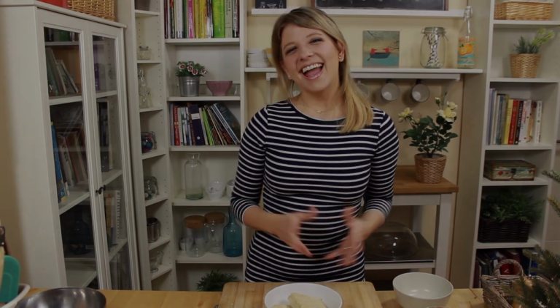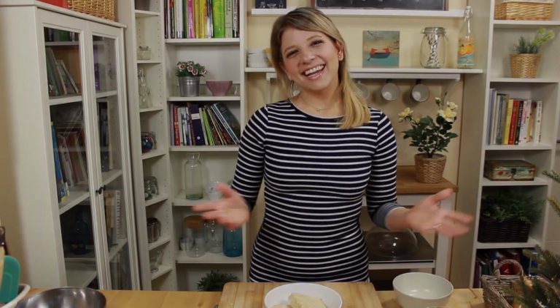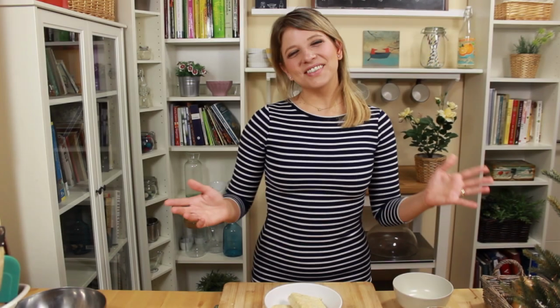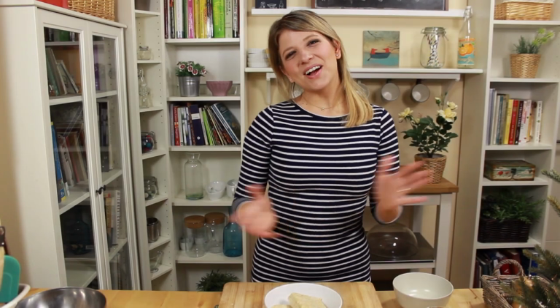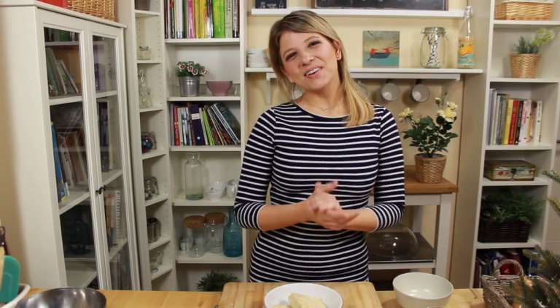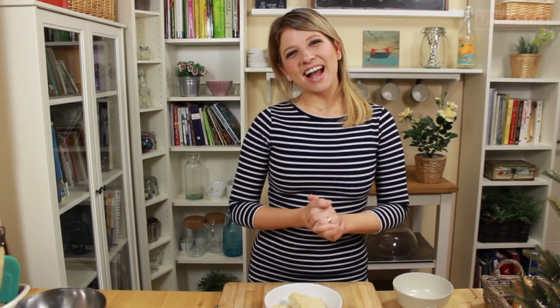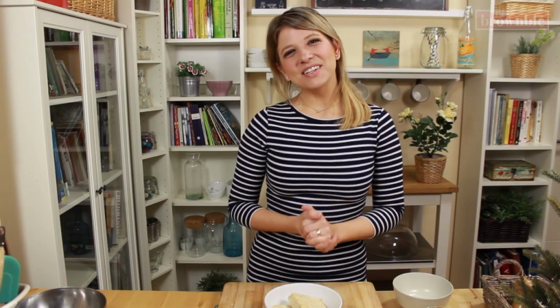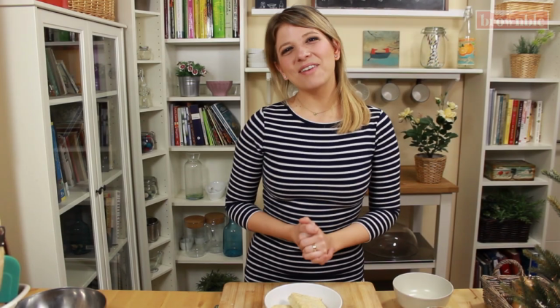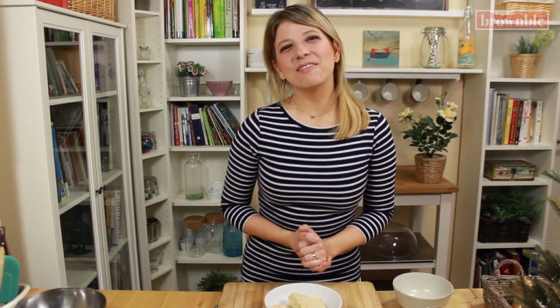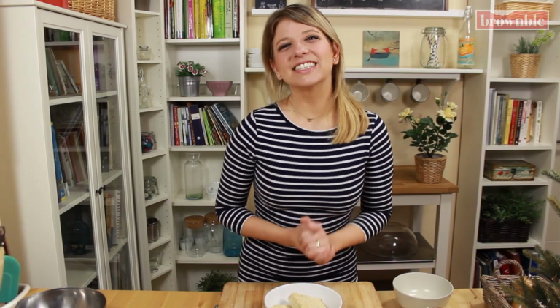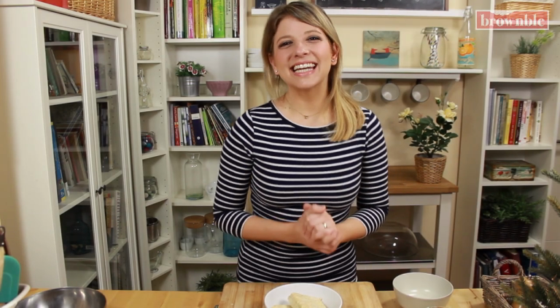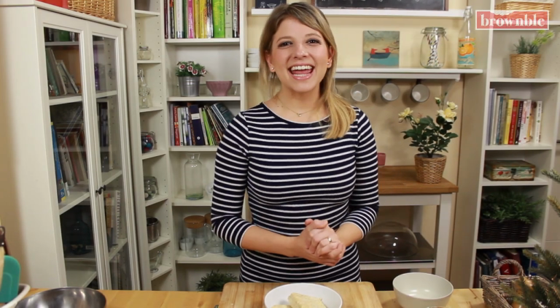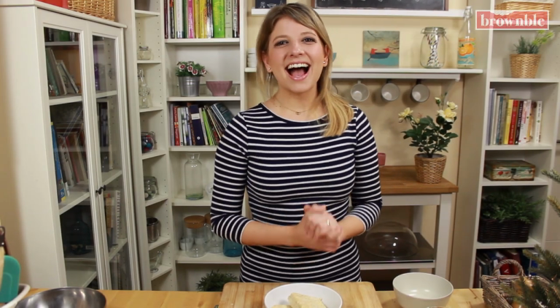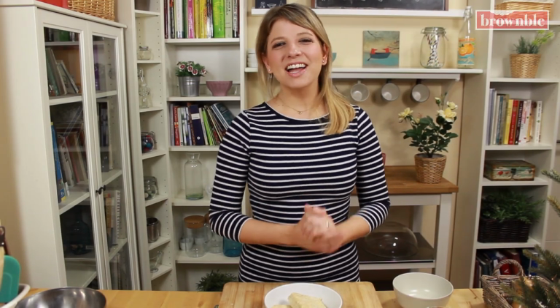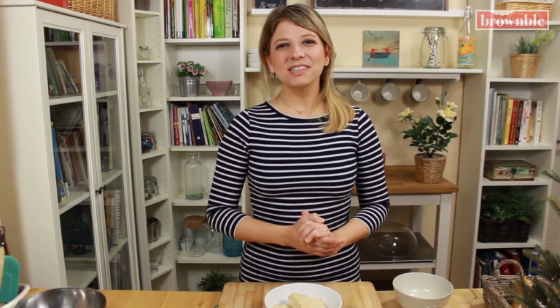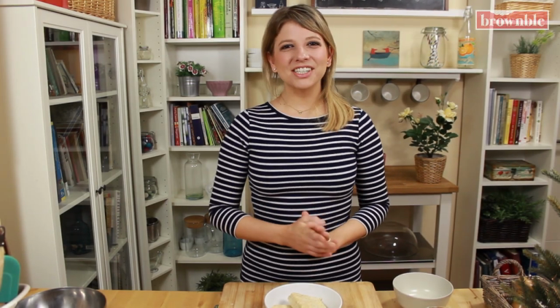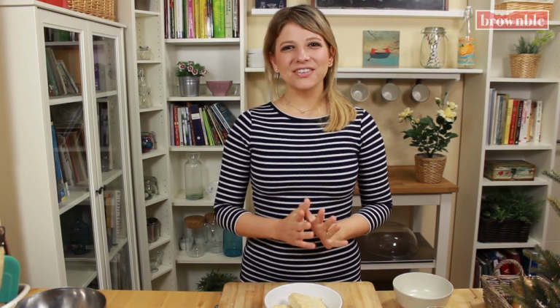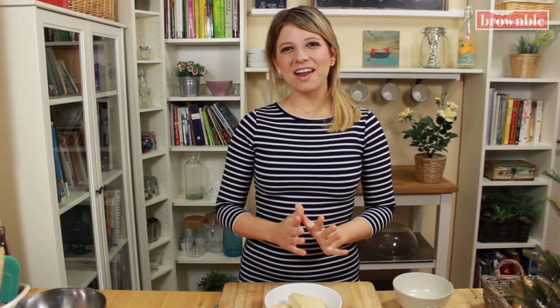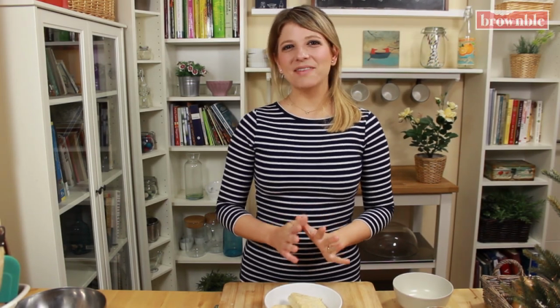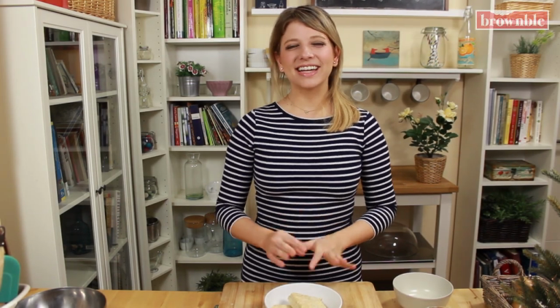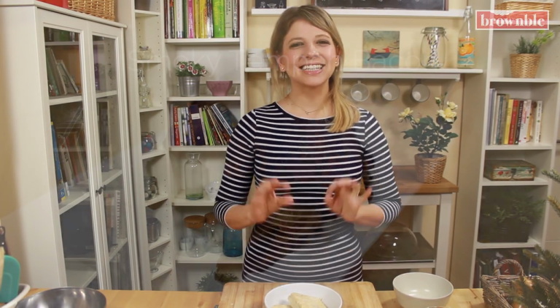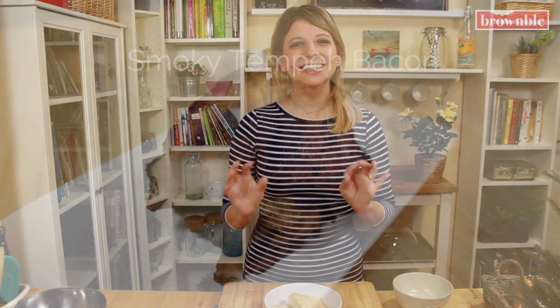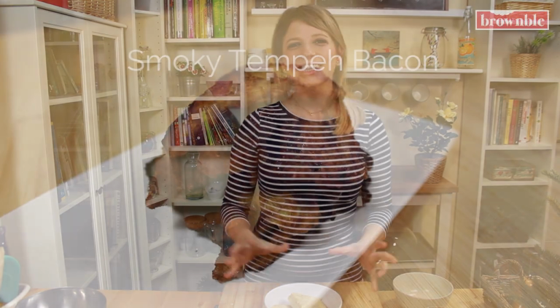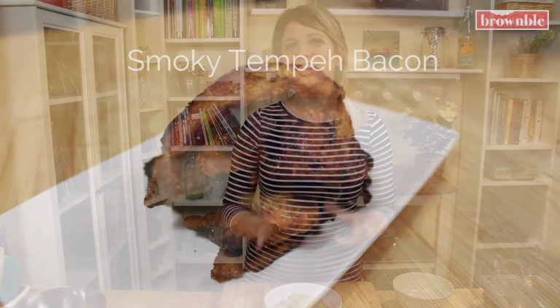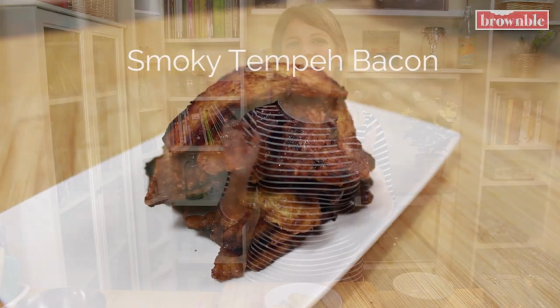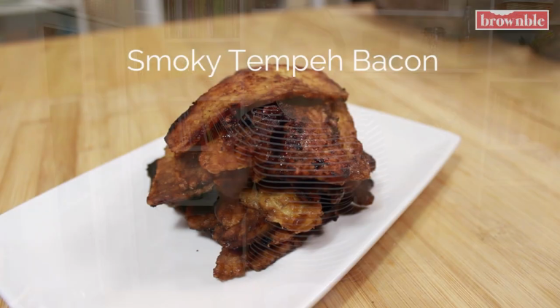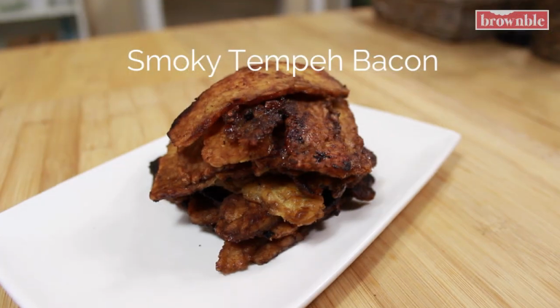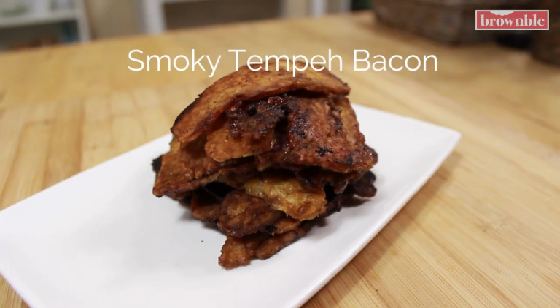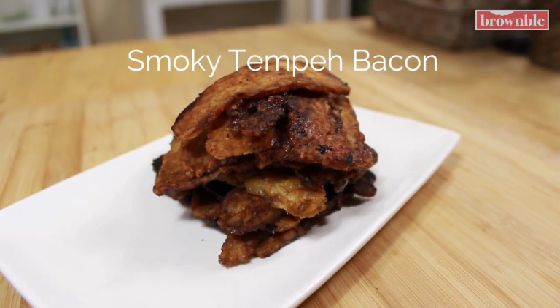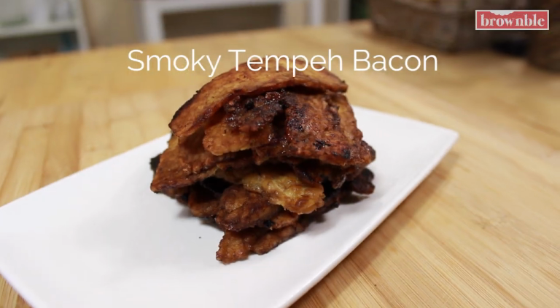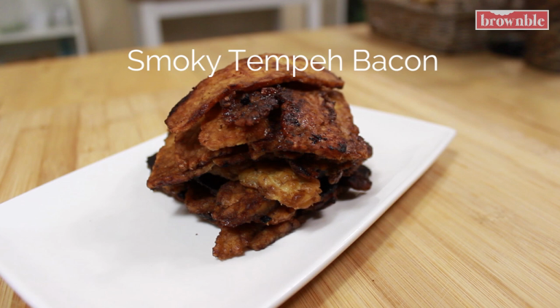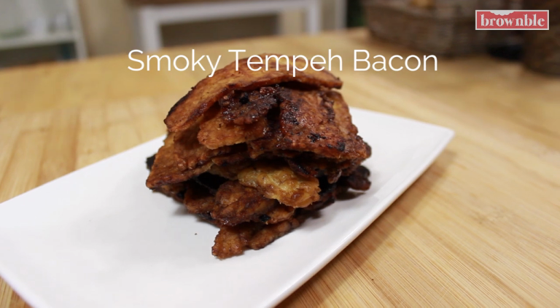Hey guys, welcome back to Brownville. Today I am teaching you how to make delicious tempeh bacon.